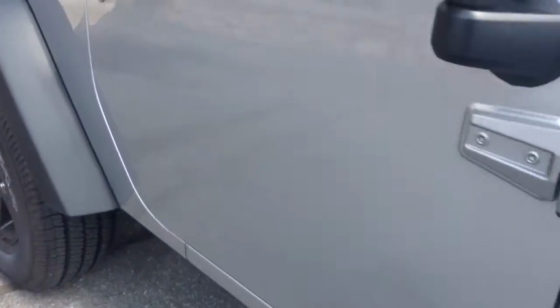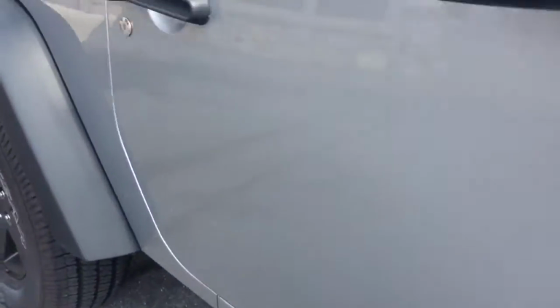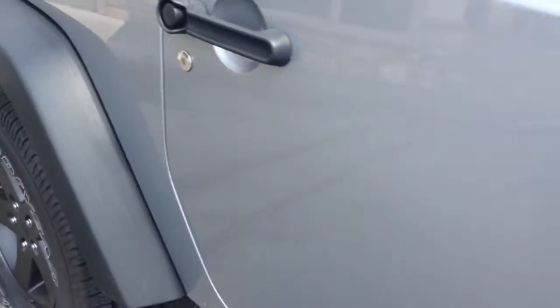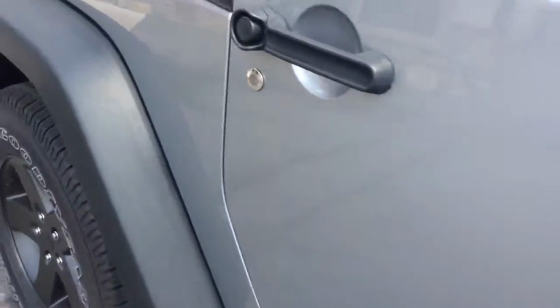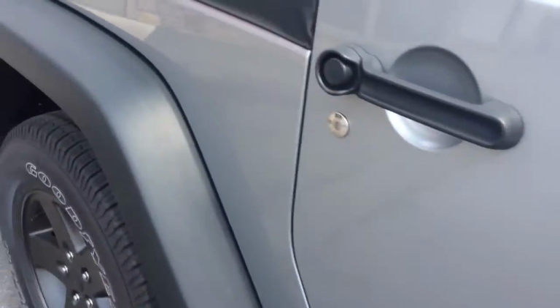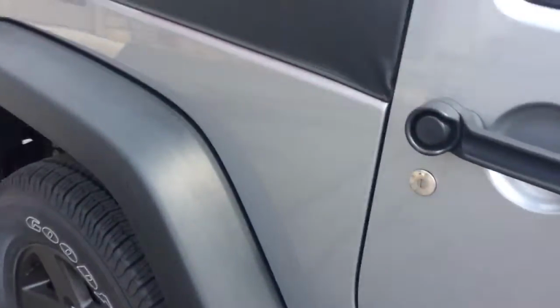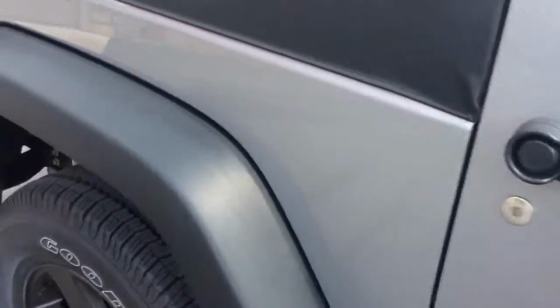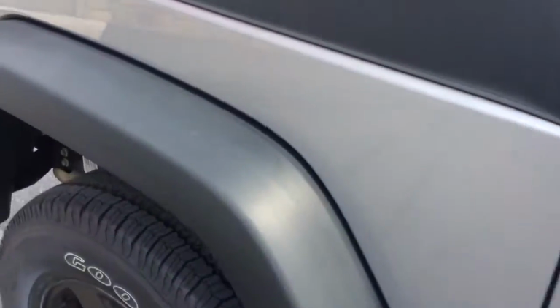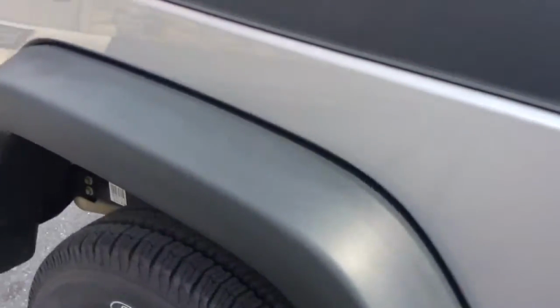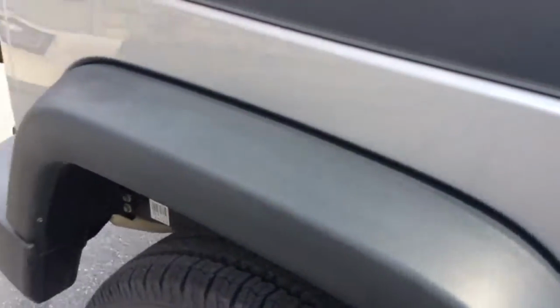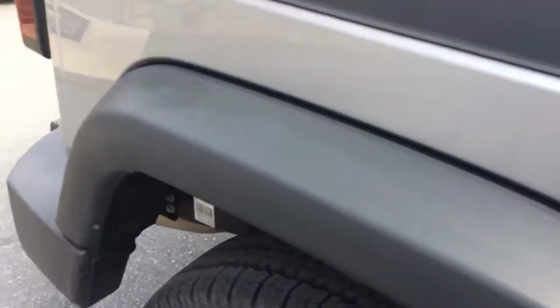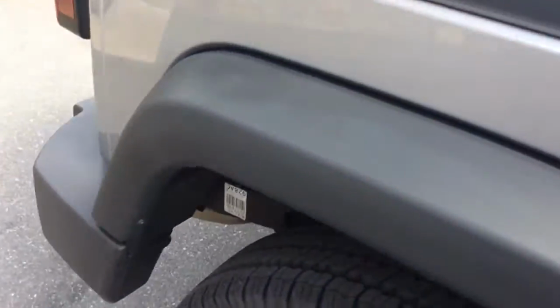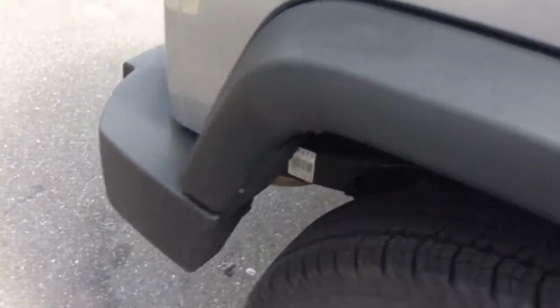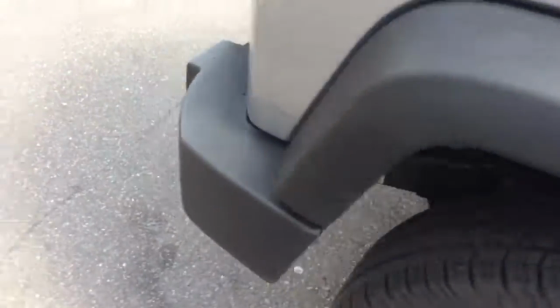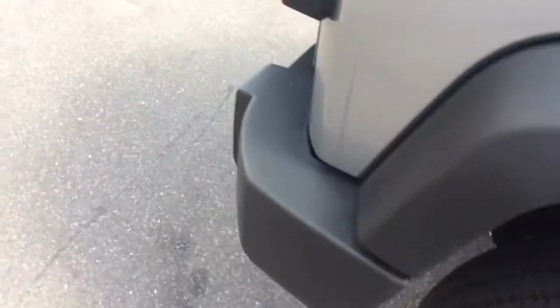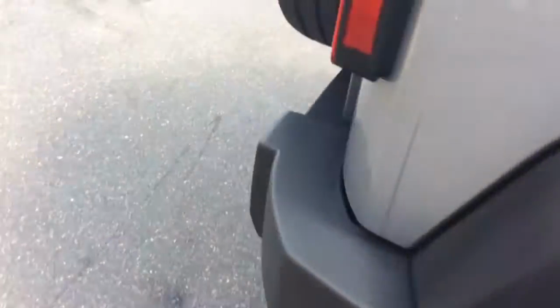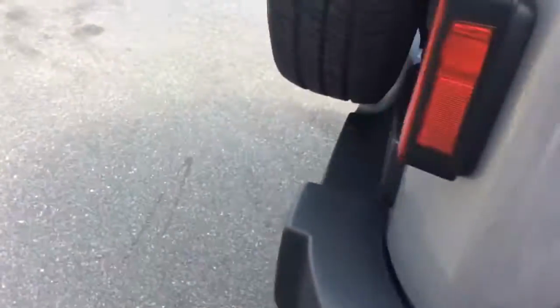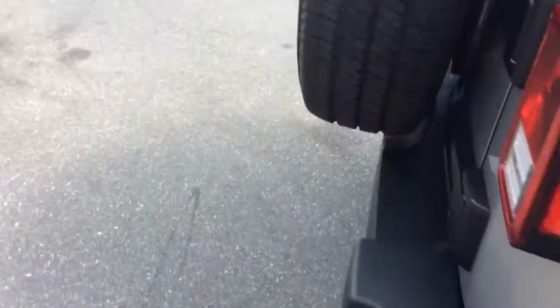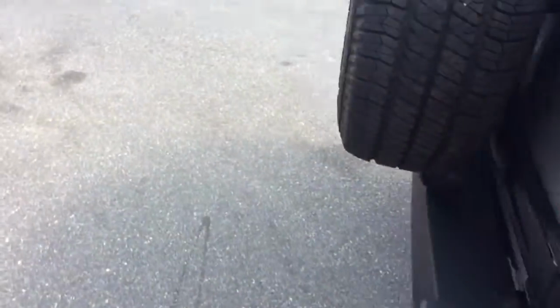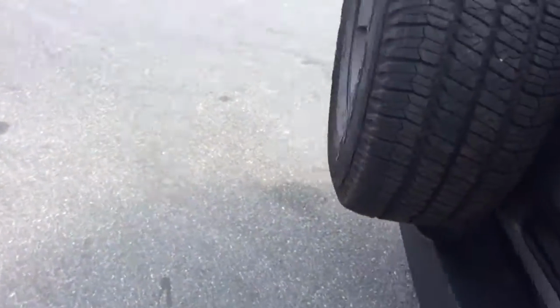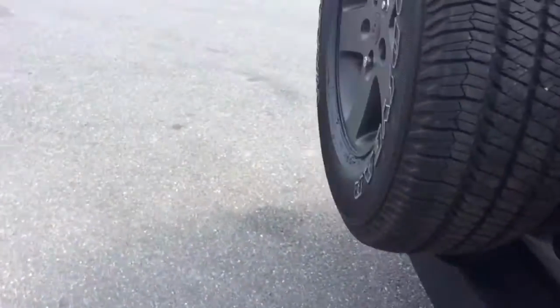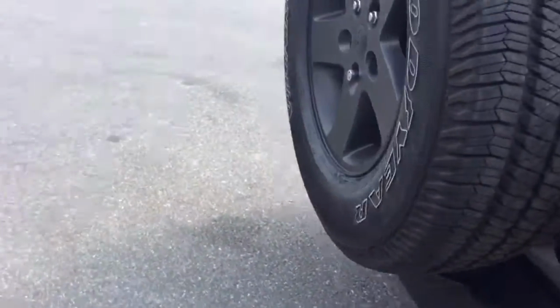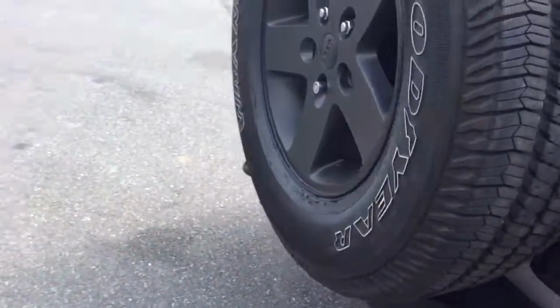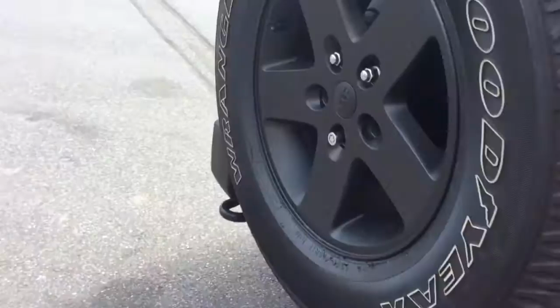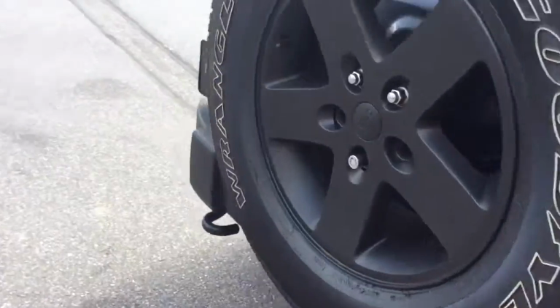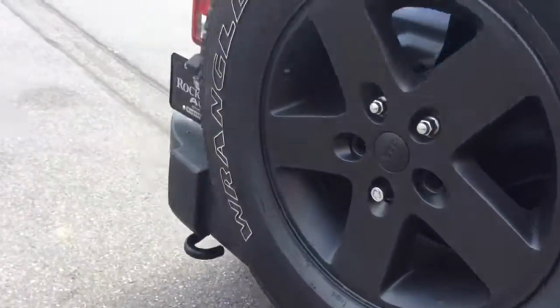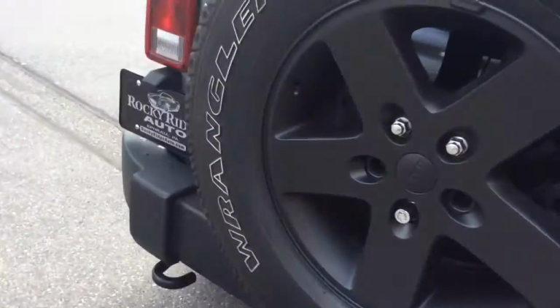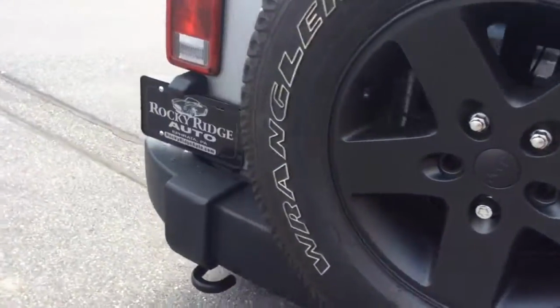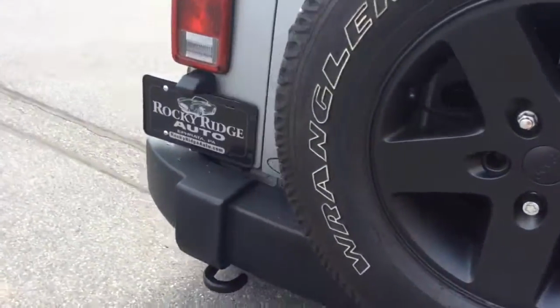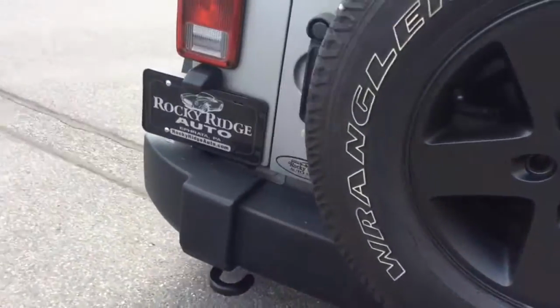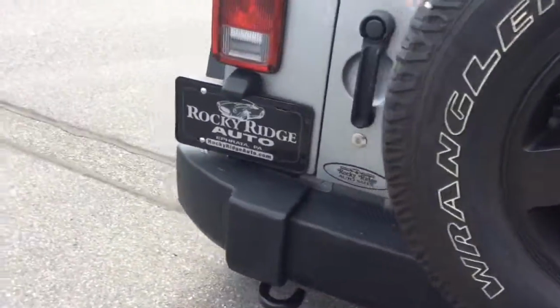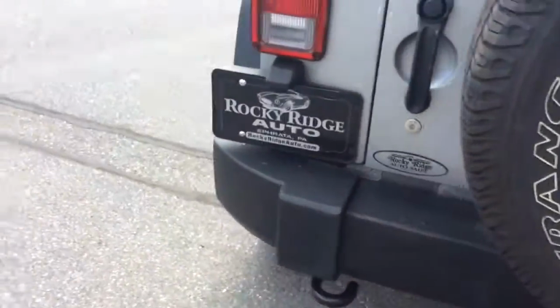Very nice clean Jeep inside and out. Silver paint and black wheels really look good together. Spare tire on the back there.